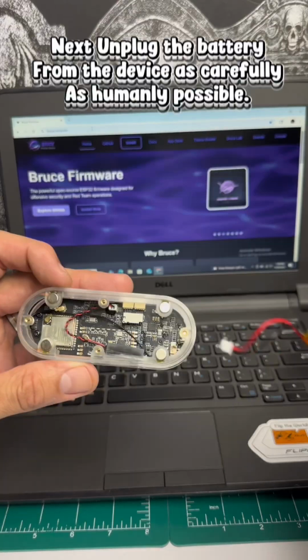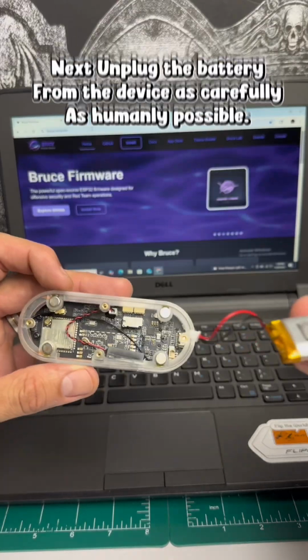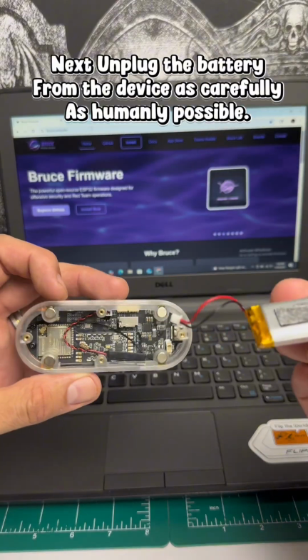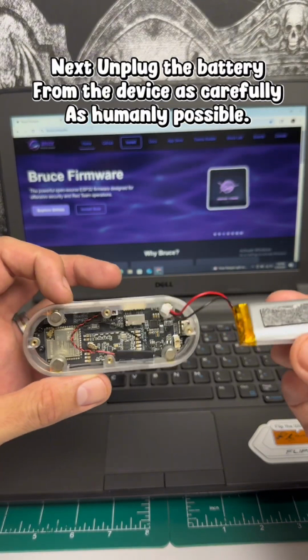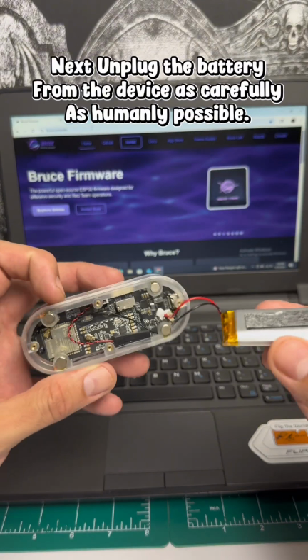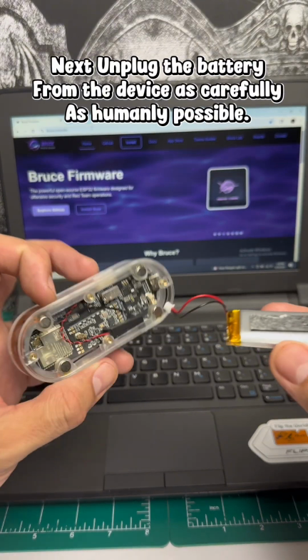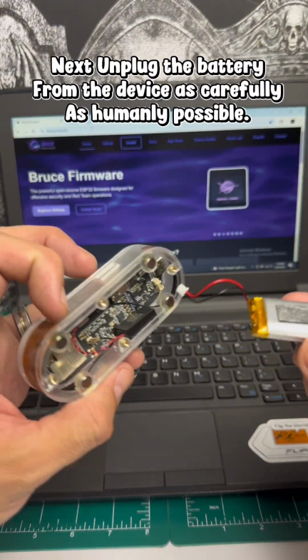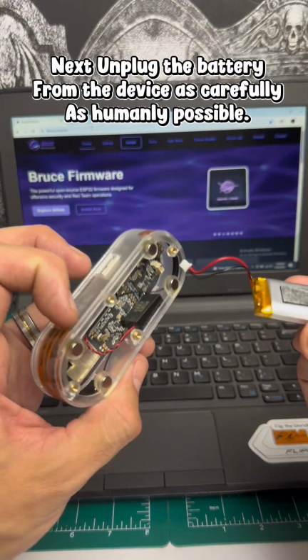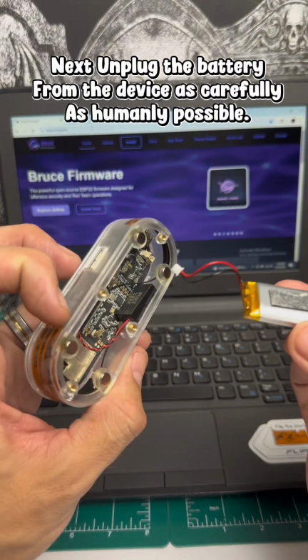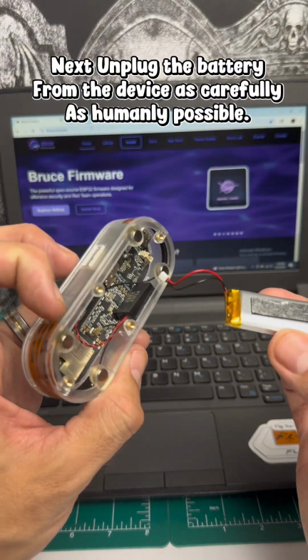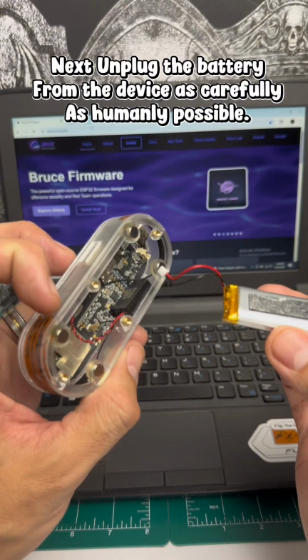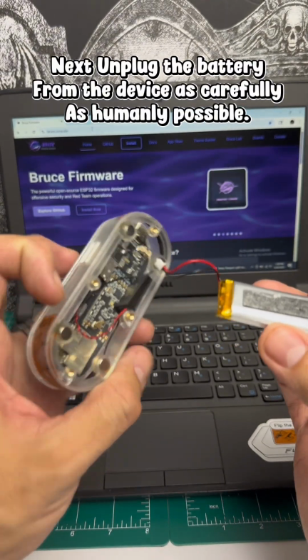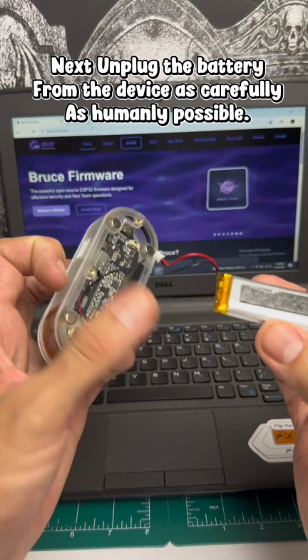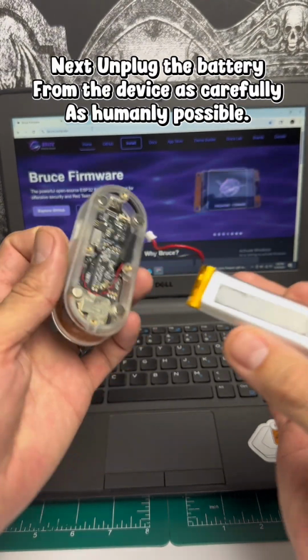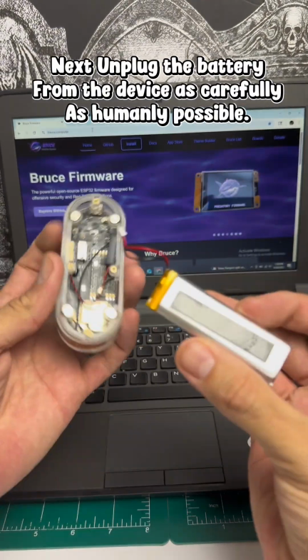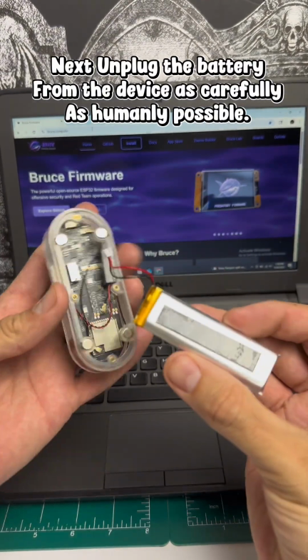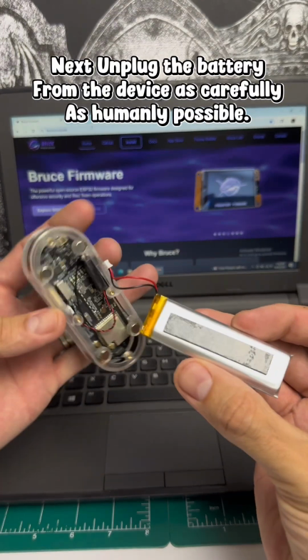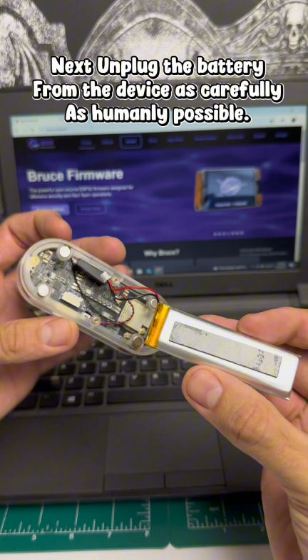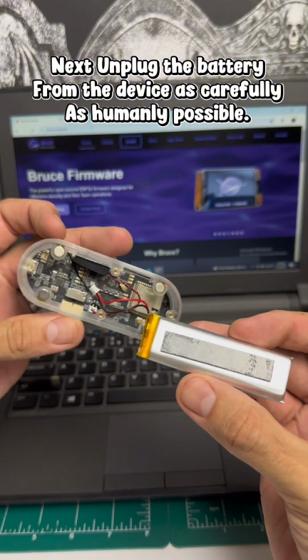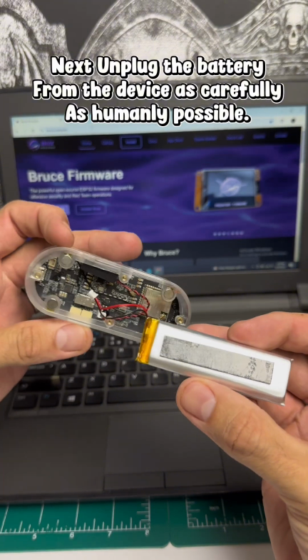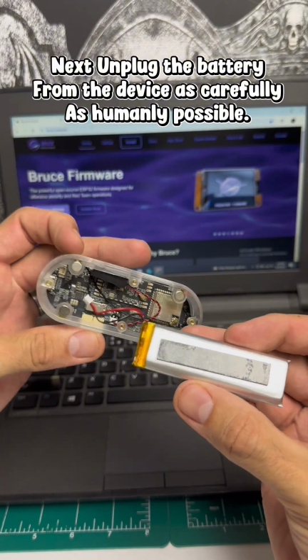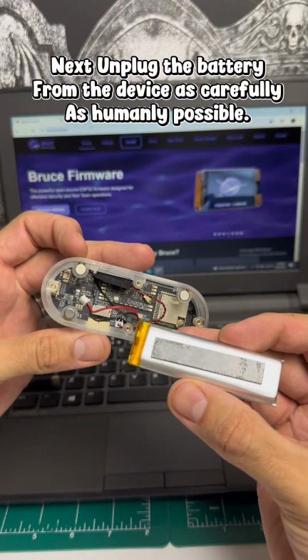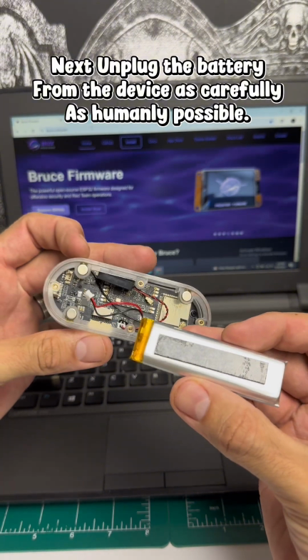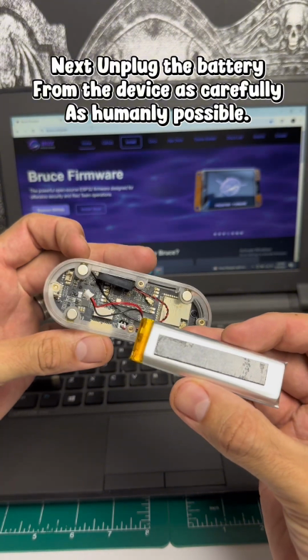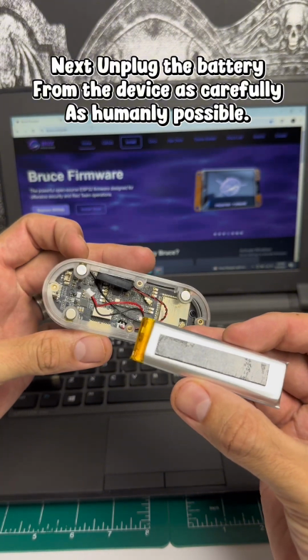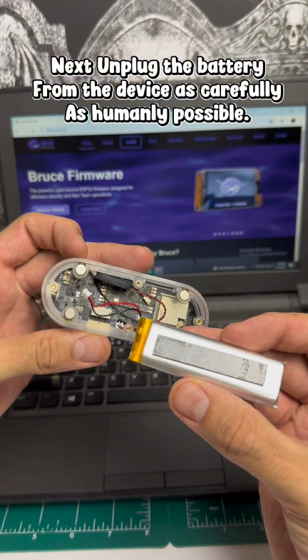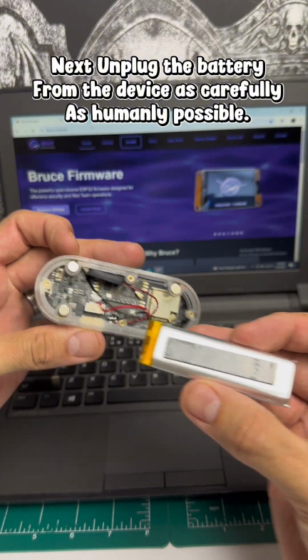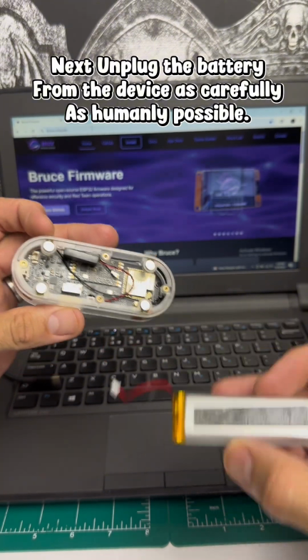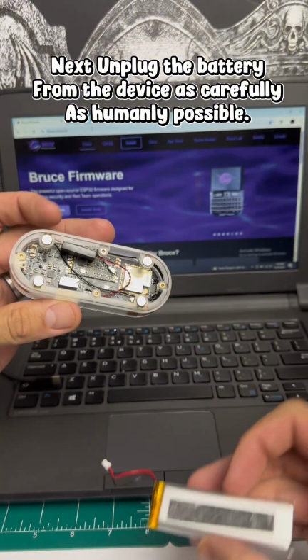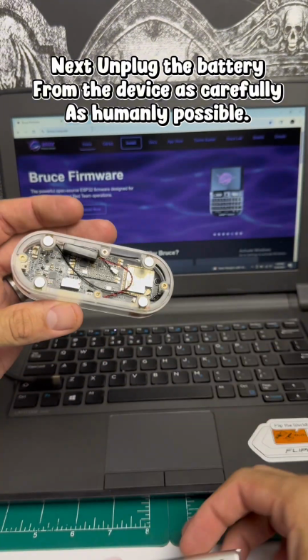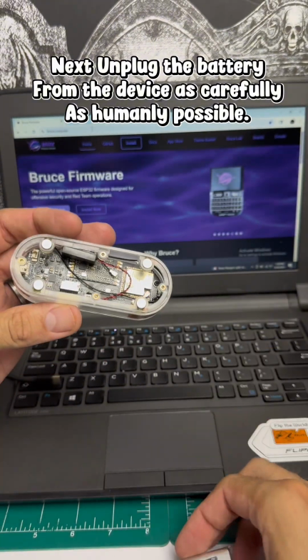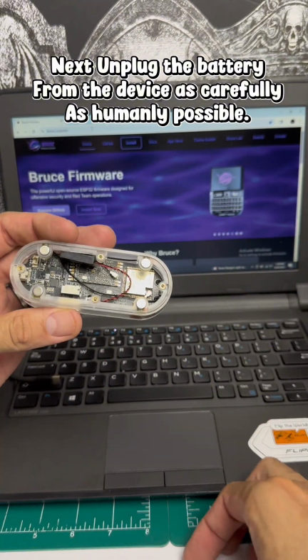Next, unplug the battery from the device as carefully as humanly possible.